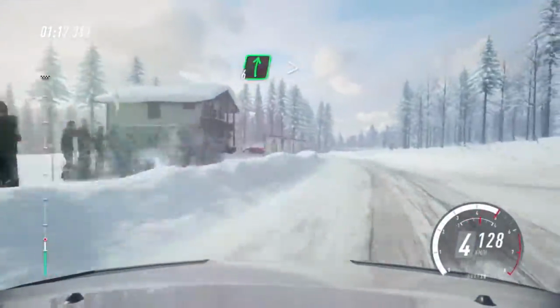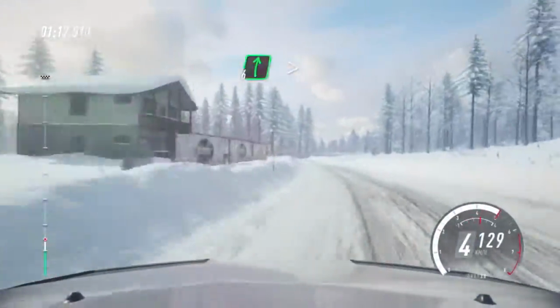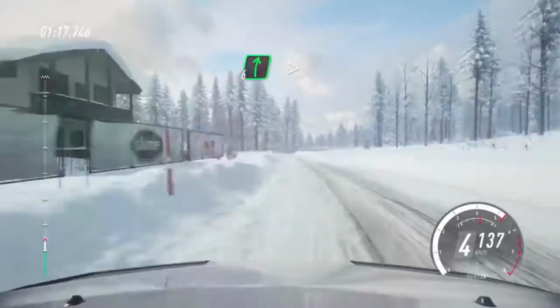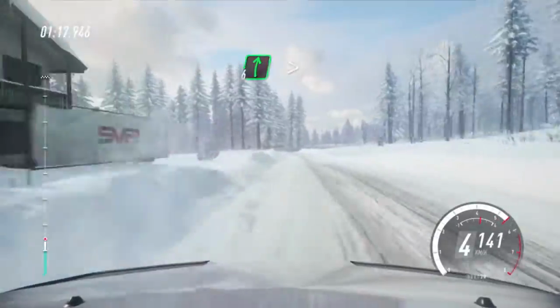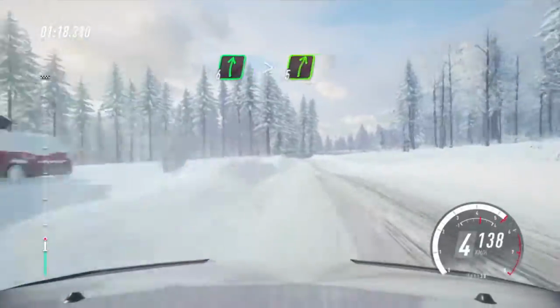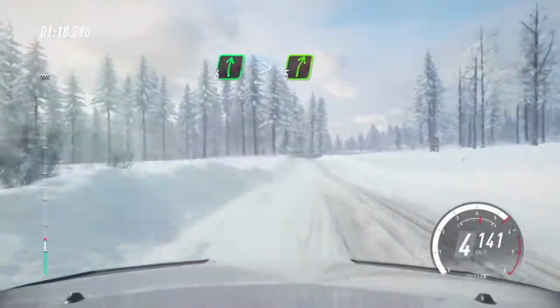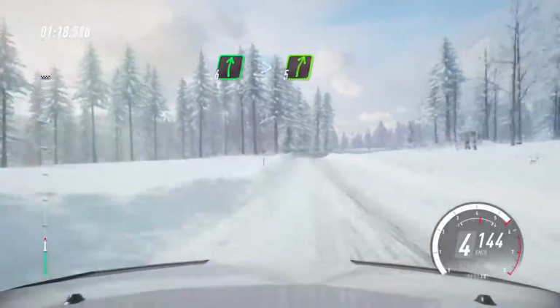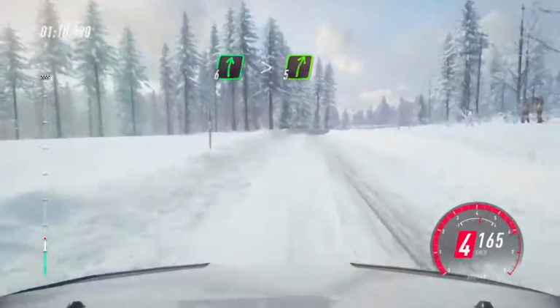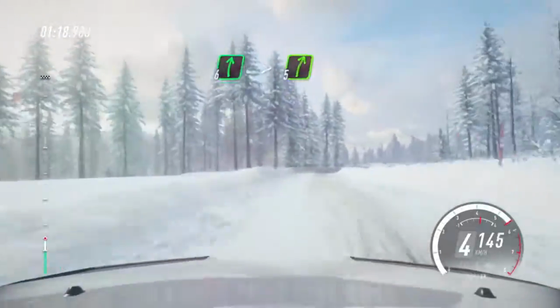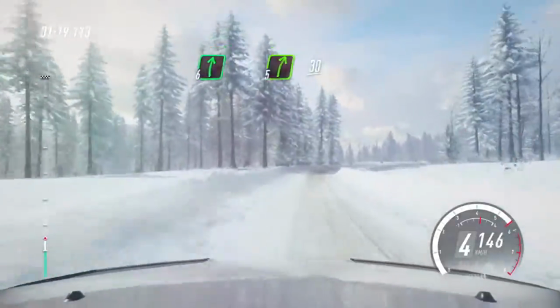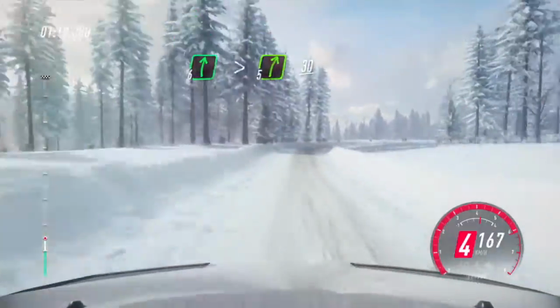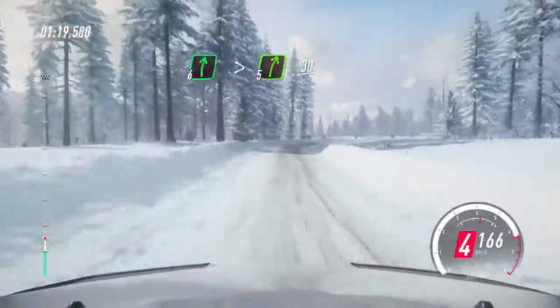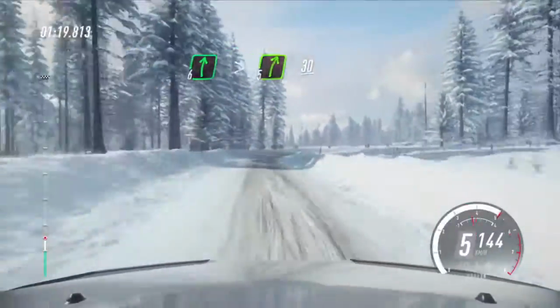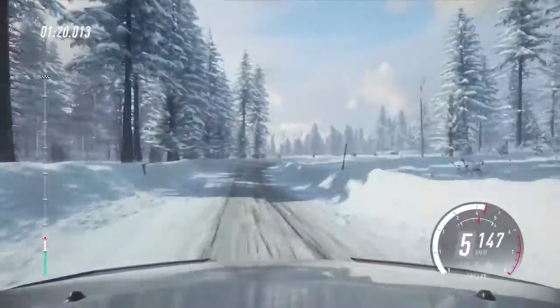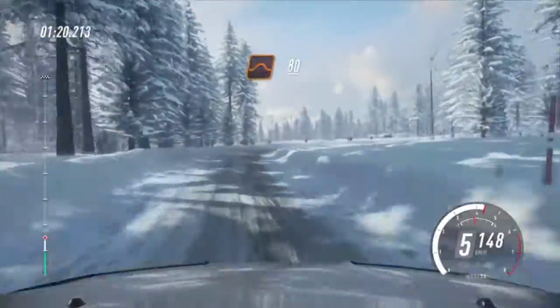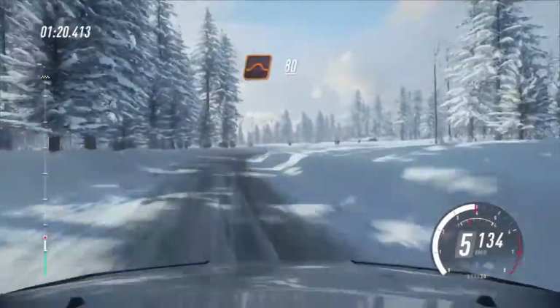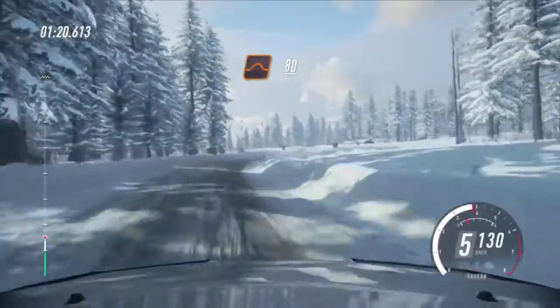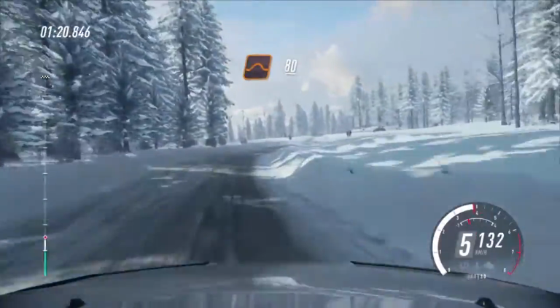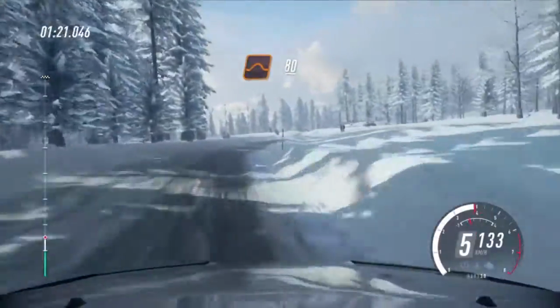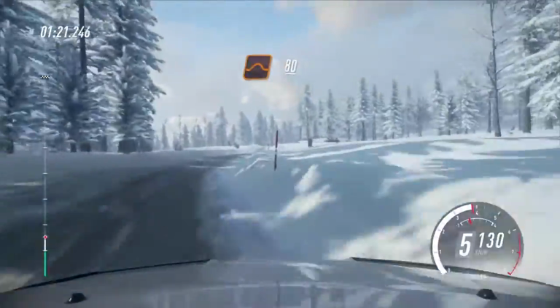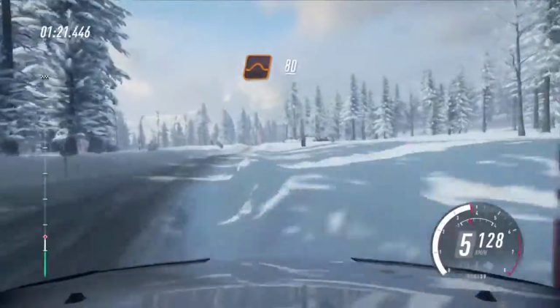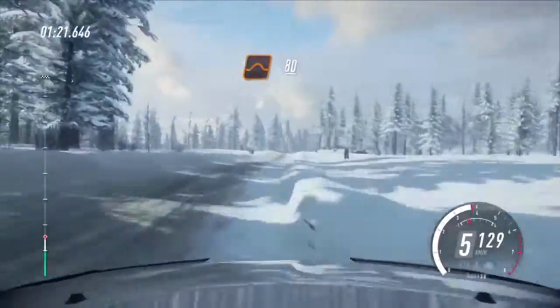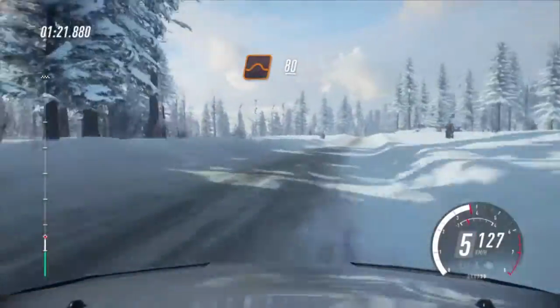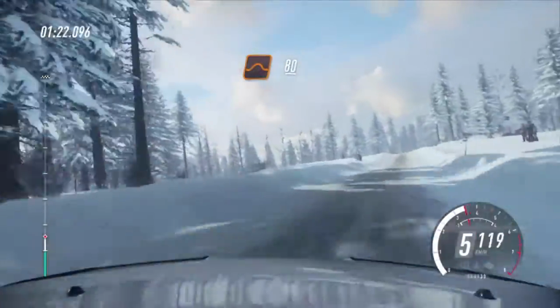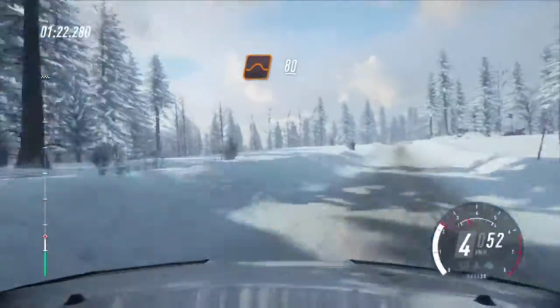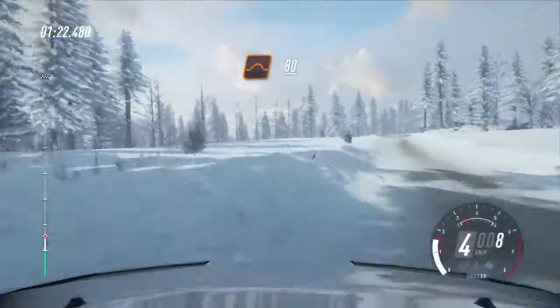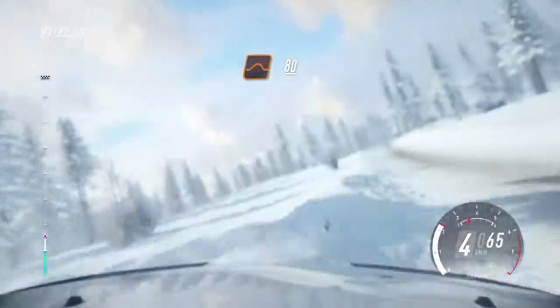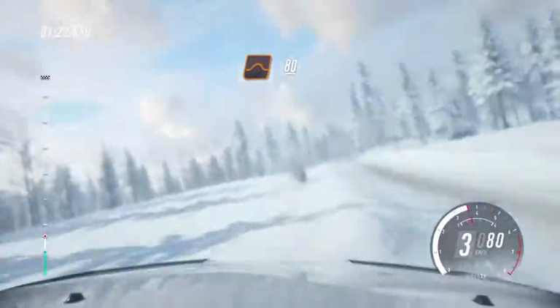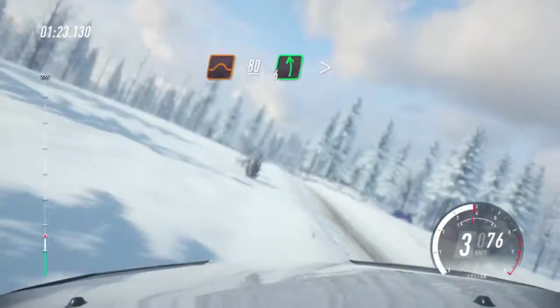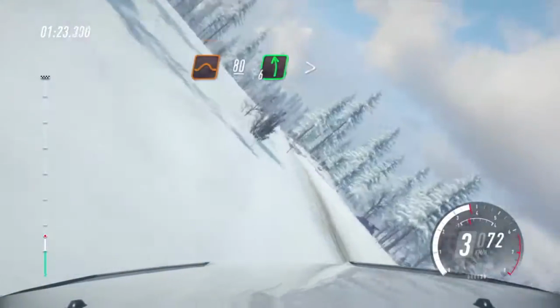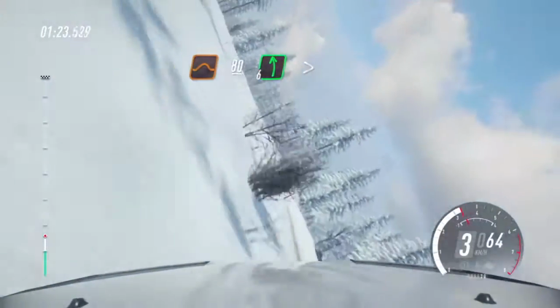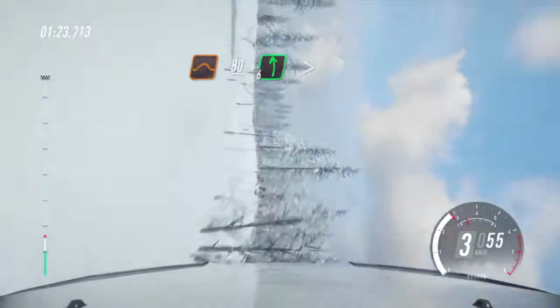6 right, tightens 5, 30, keep middle of a jump crest, 80, 6 left long.